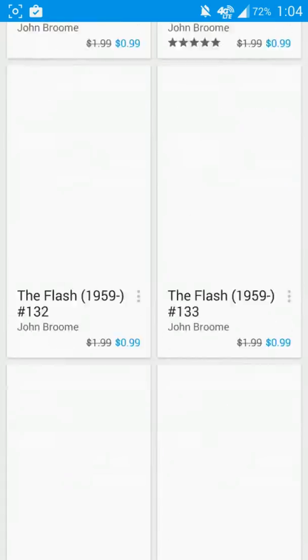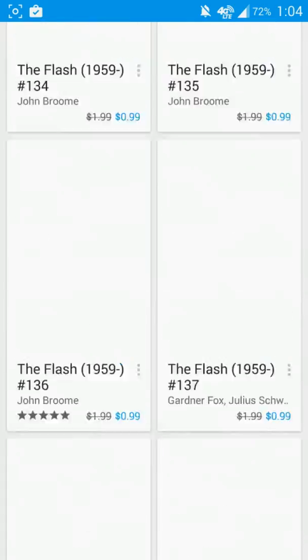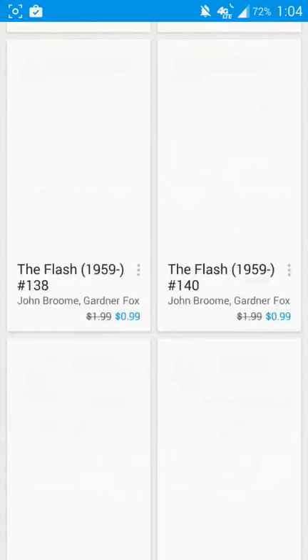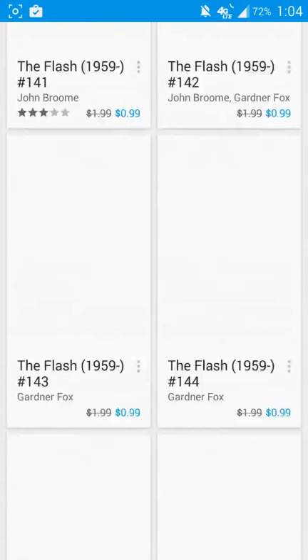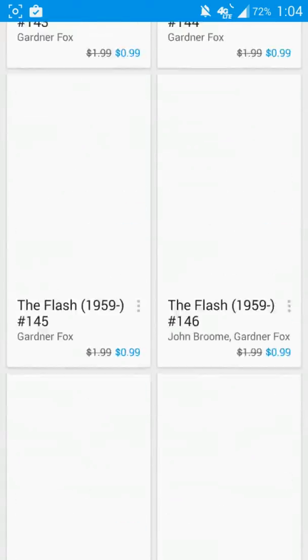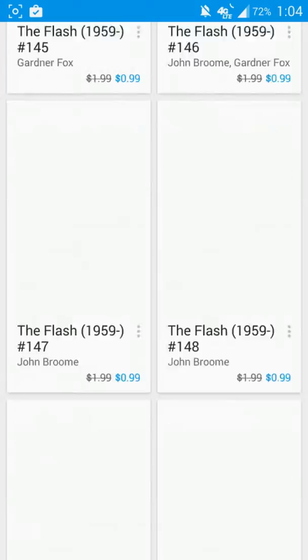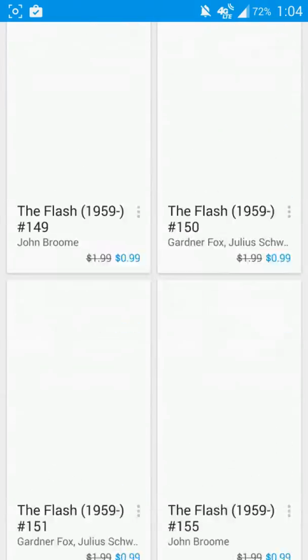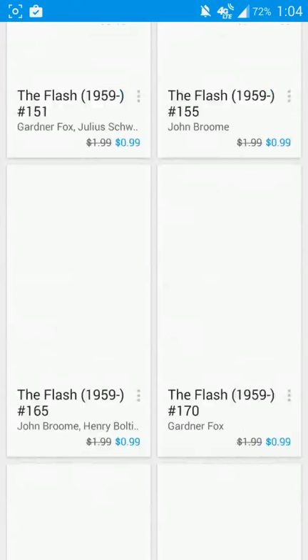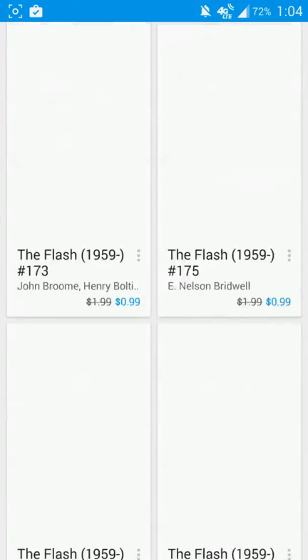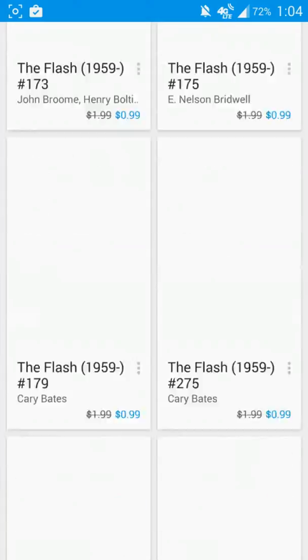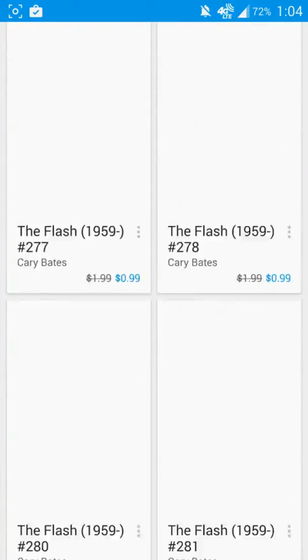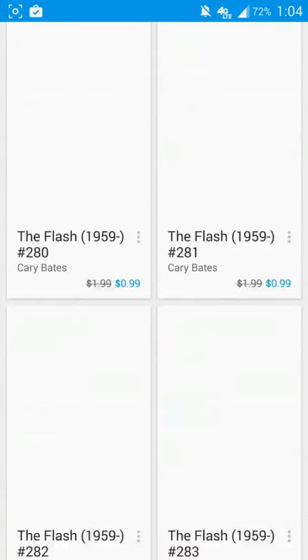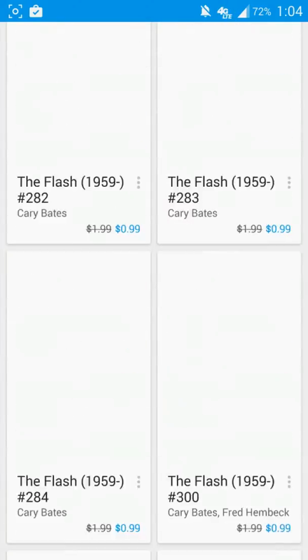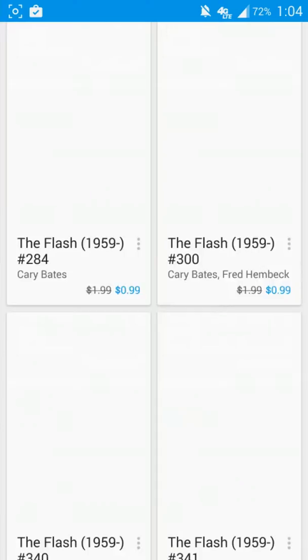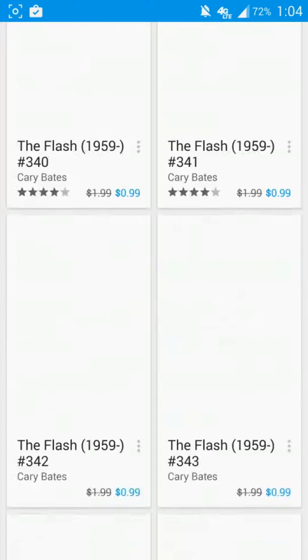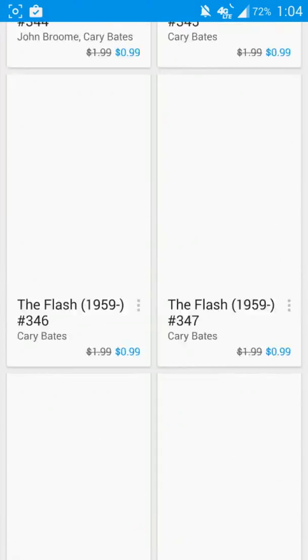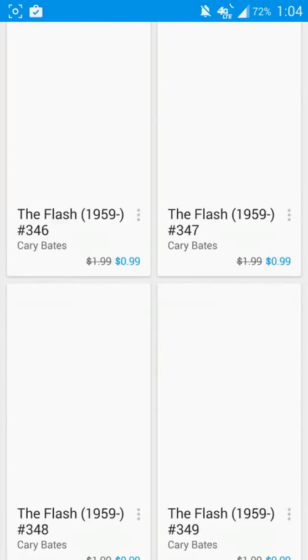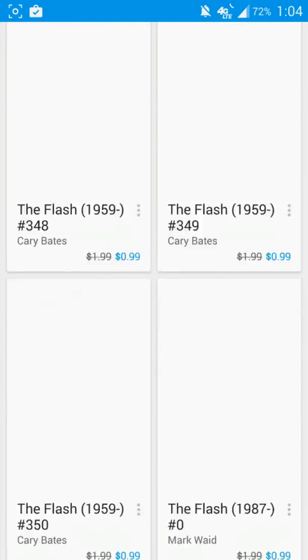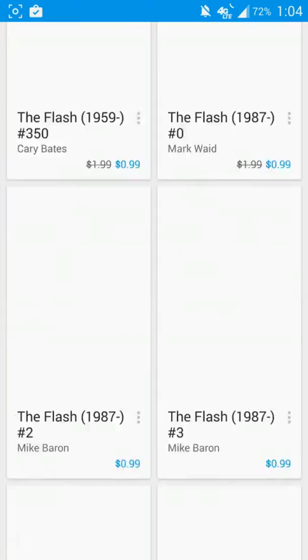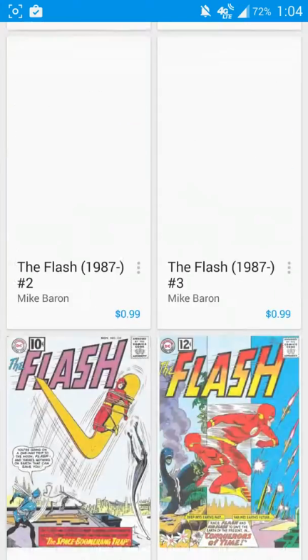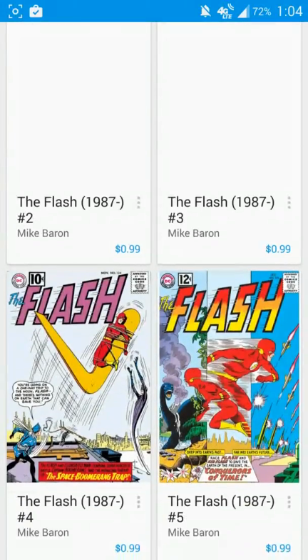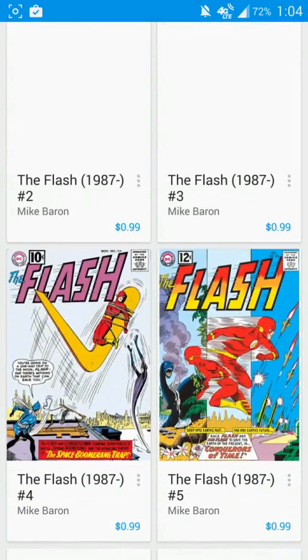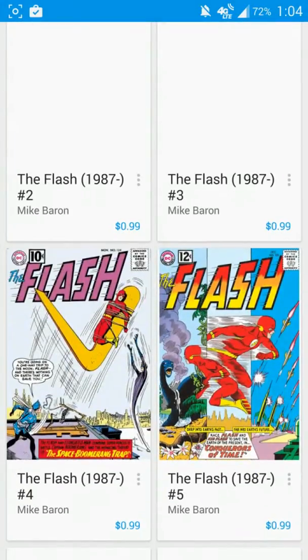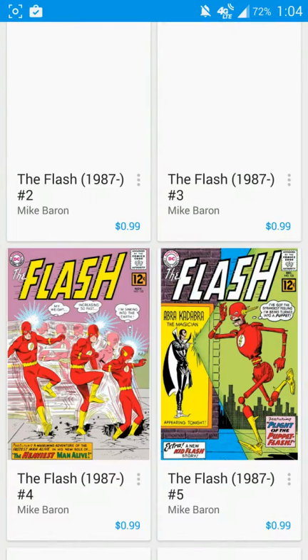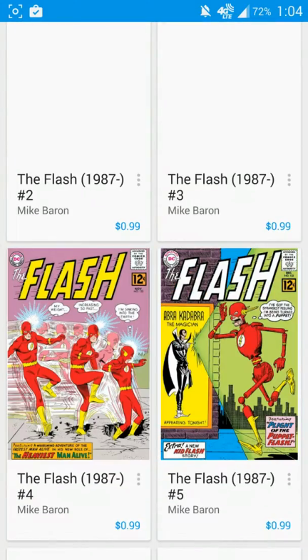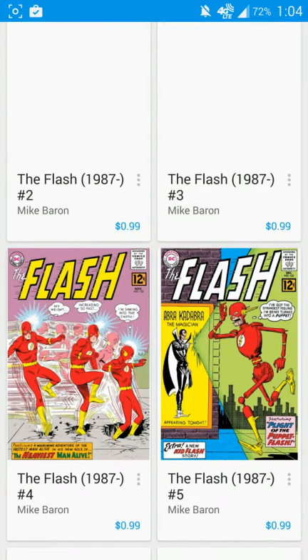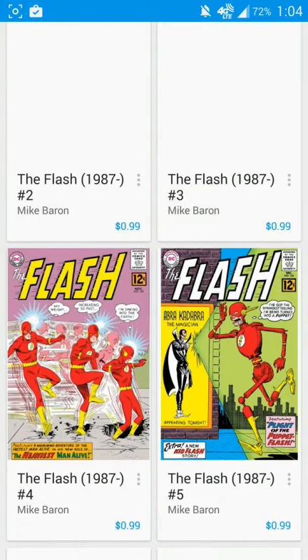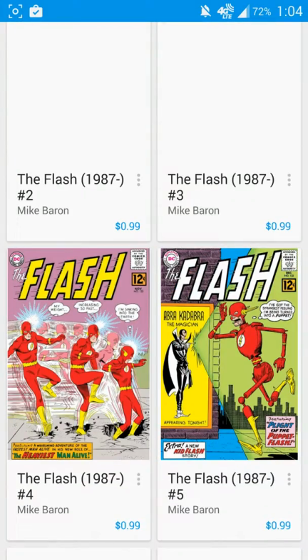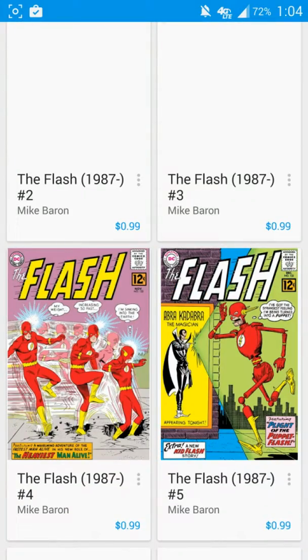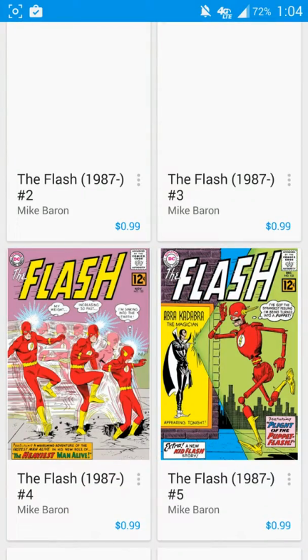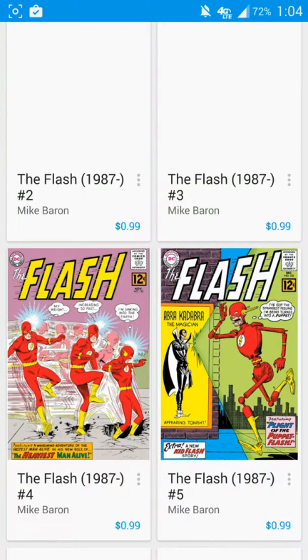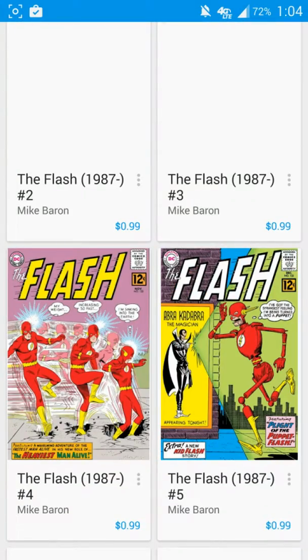But these are all going to be Flash-related, and as you can see, they are all 99 cents.